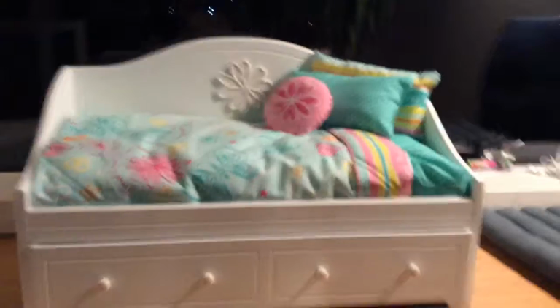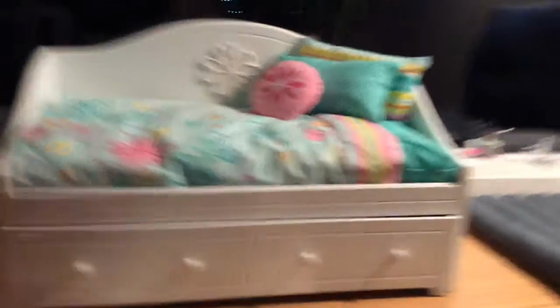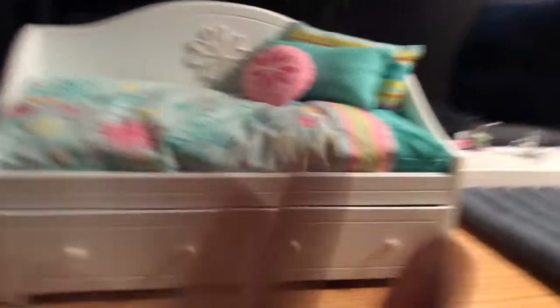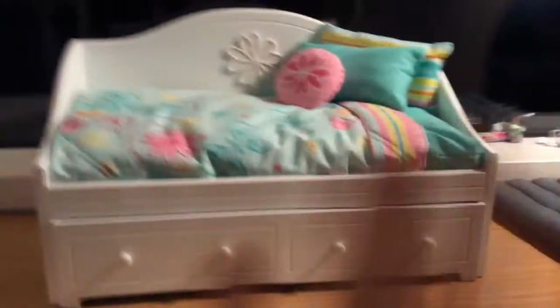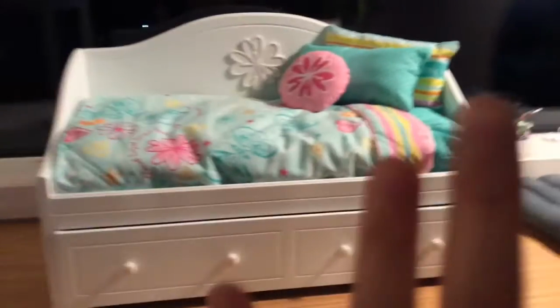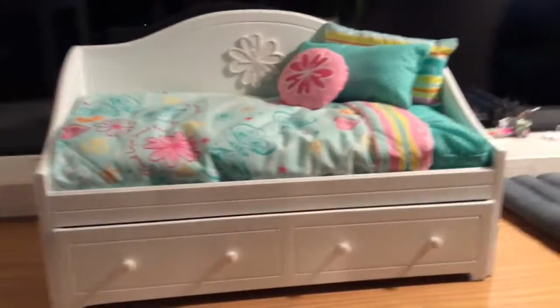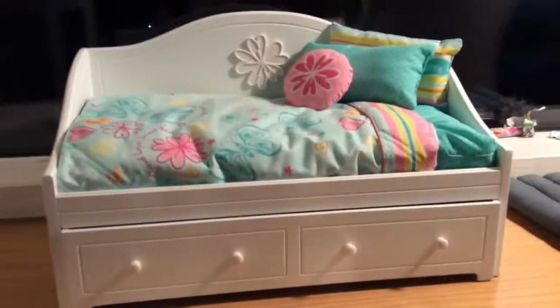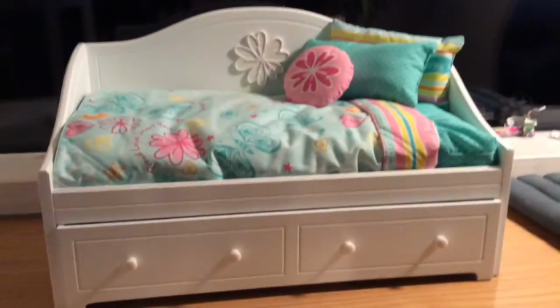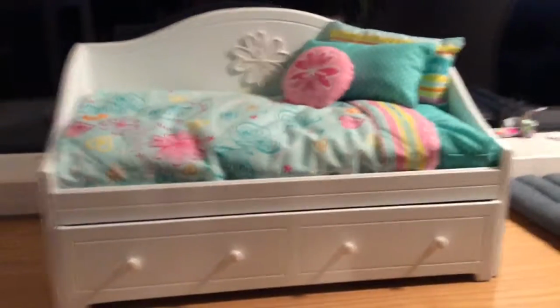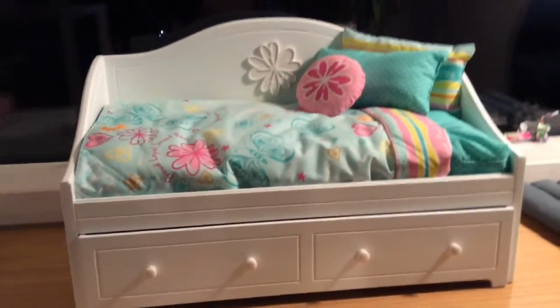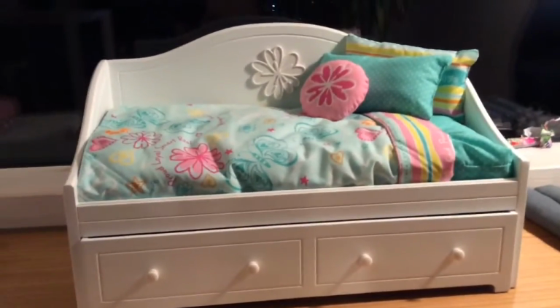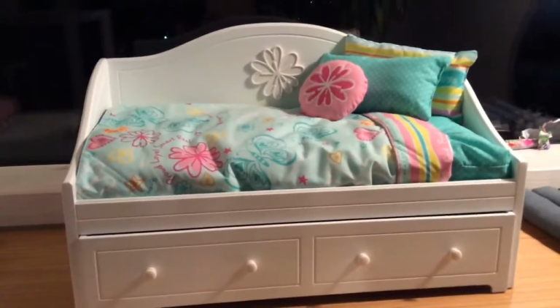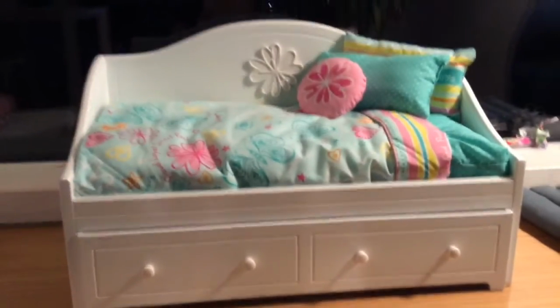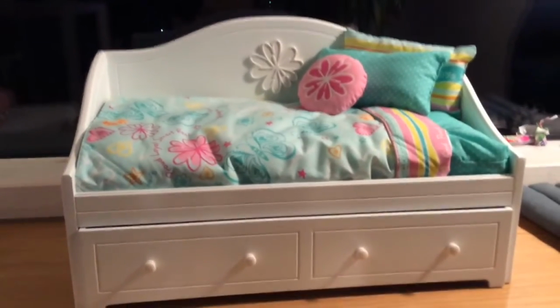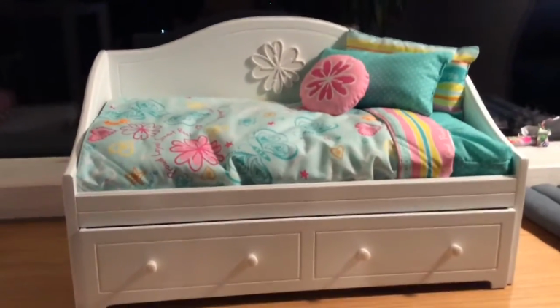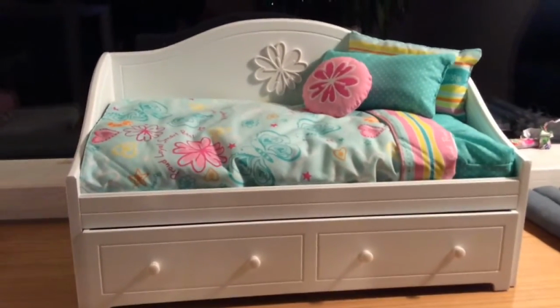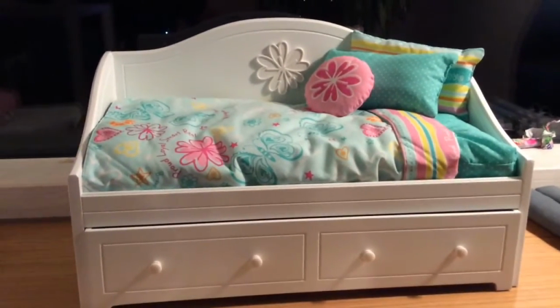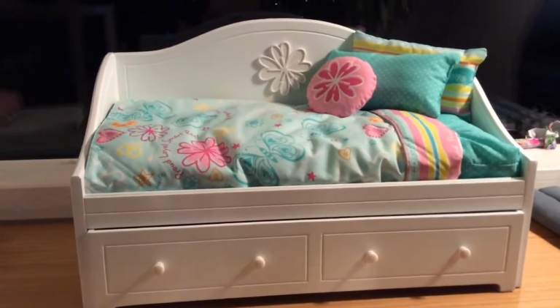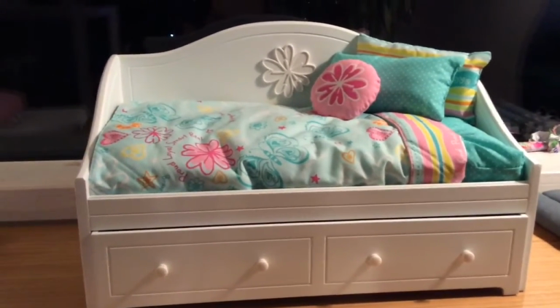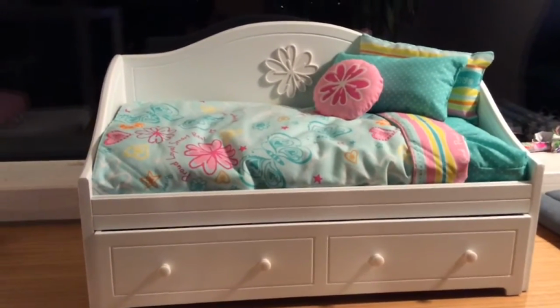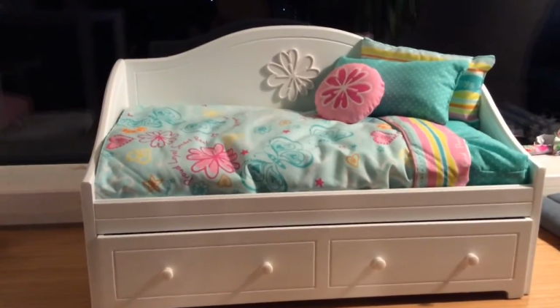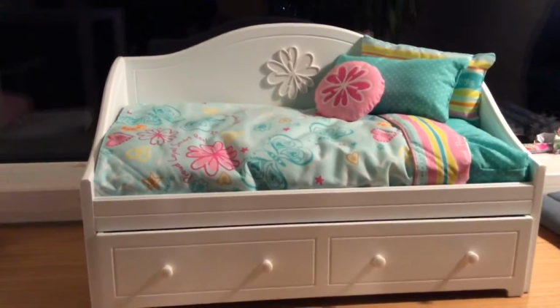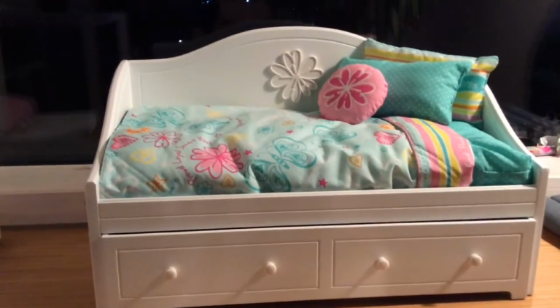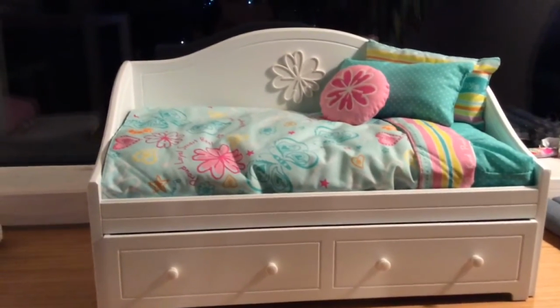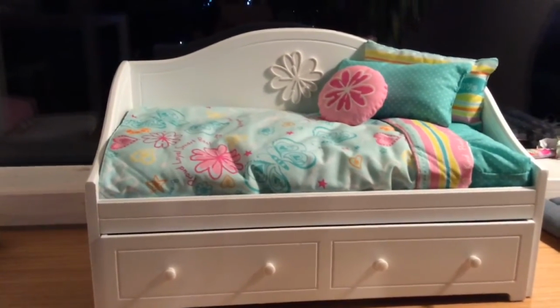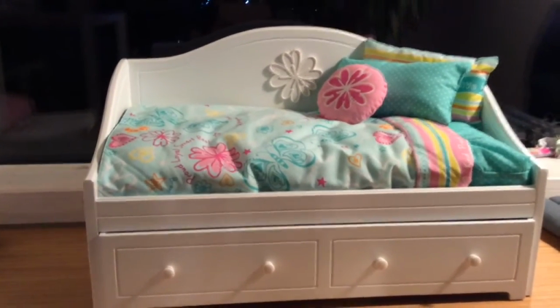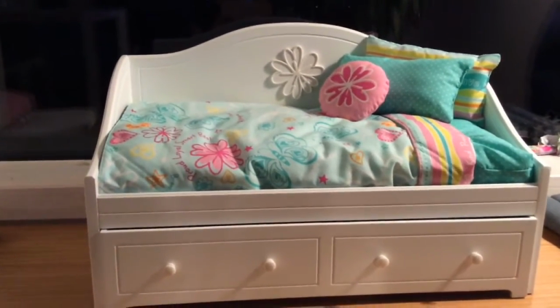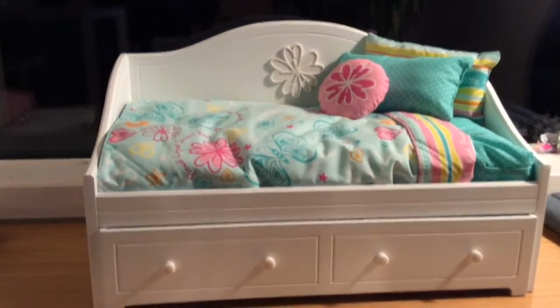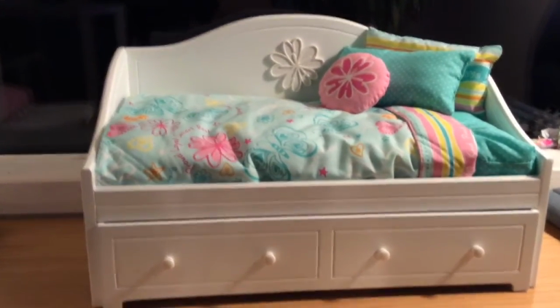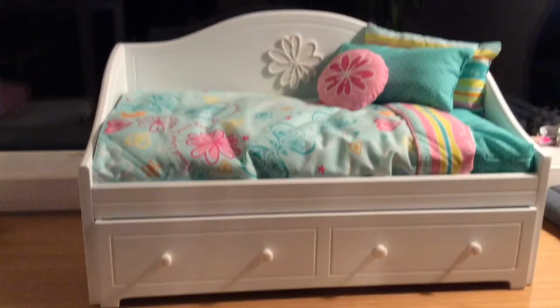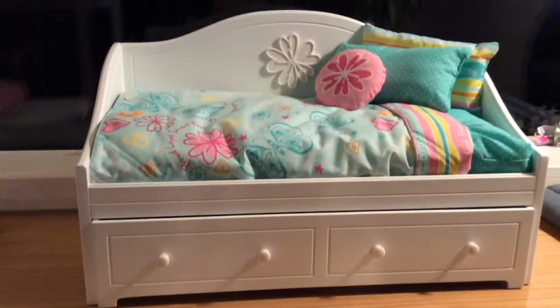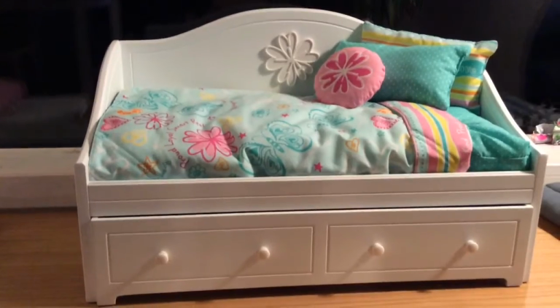Hello everybody, today I will be reviewing the Dreamy Day Bed from American Girl.